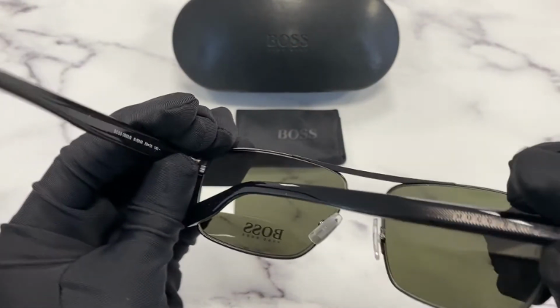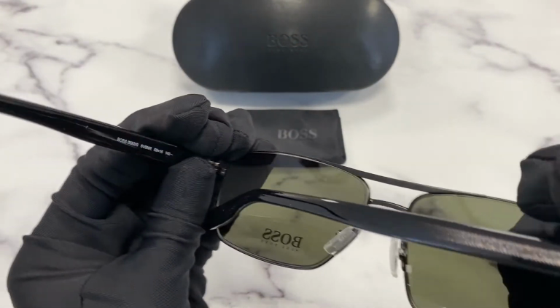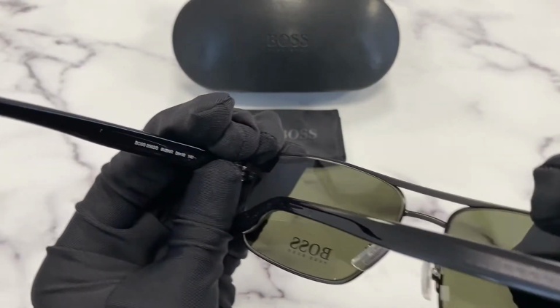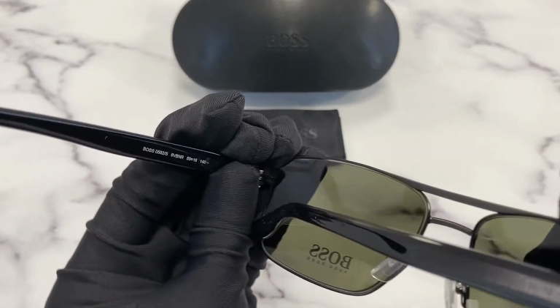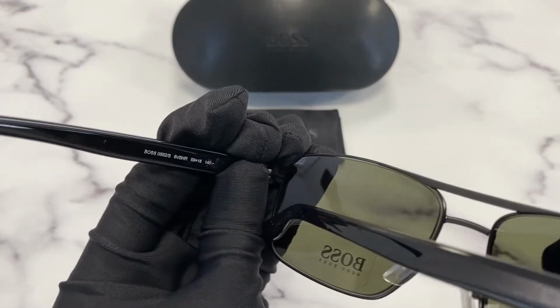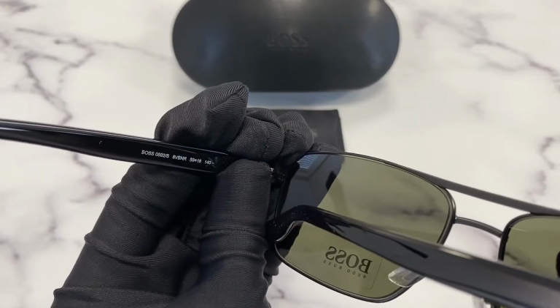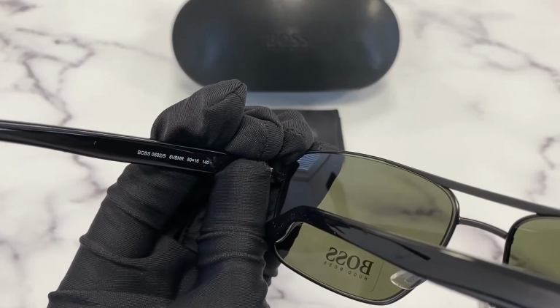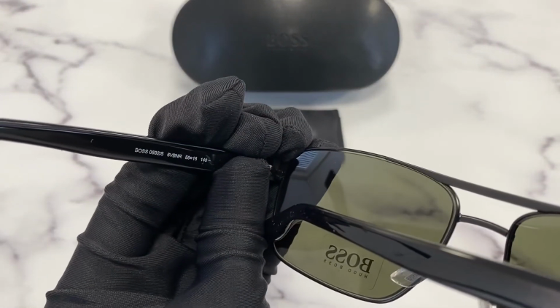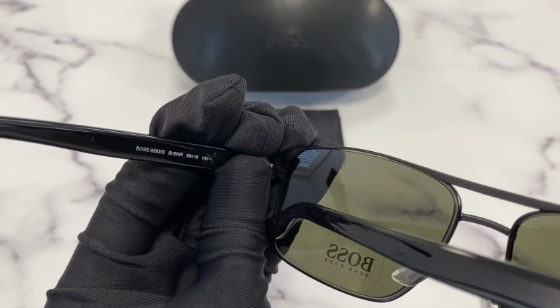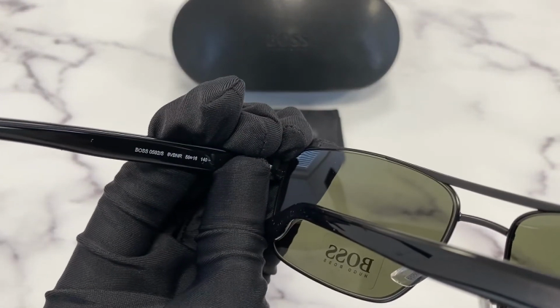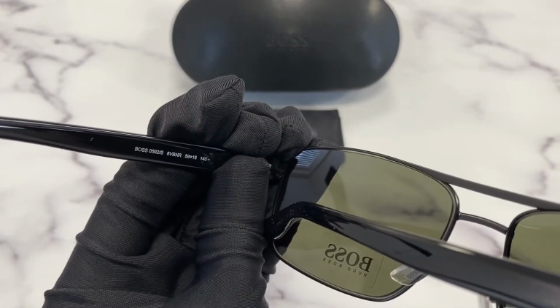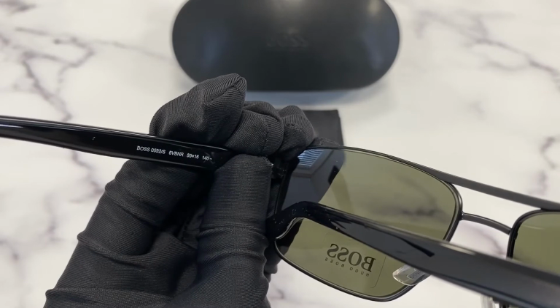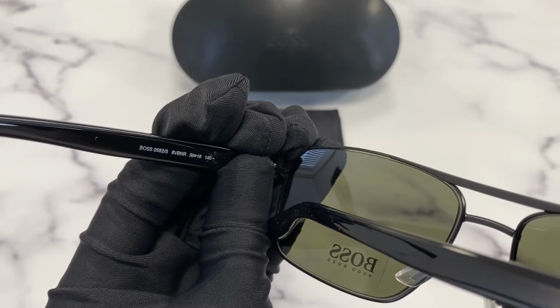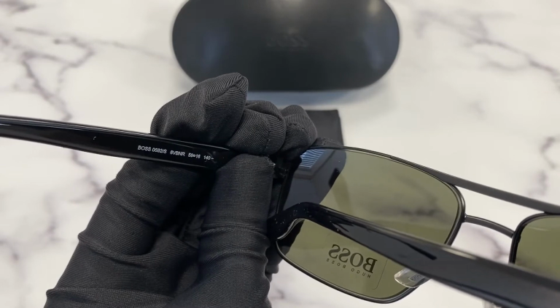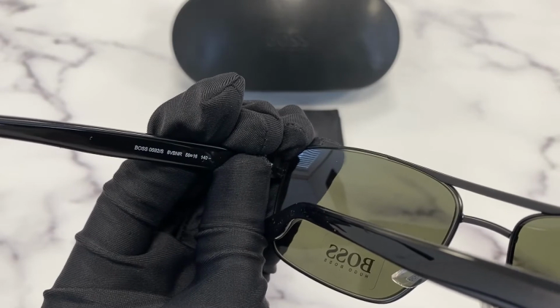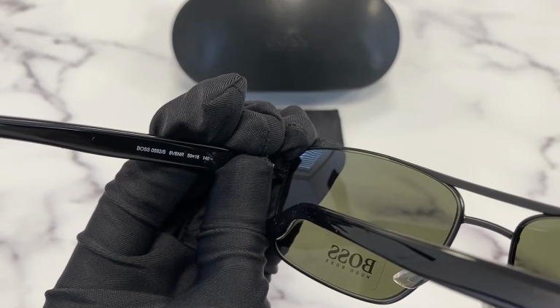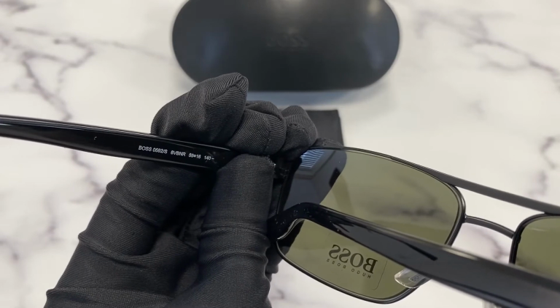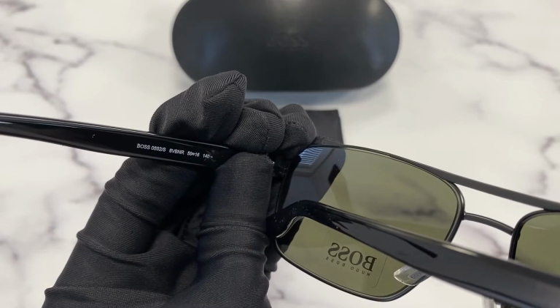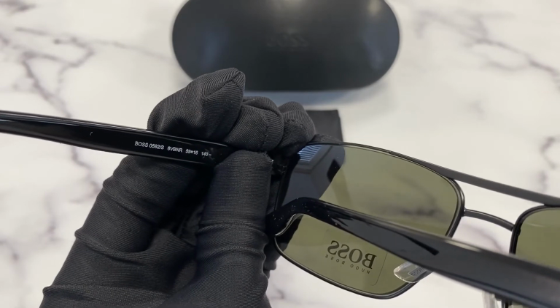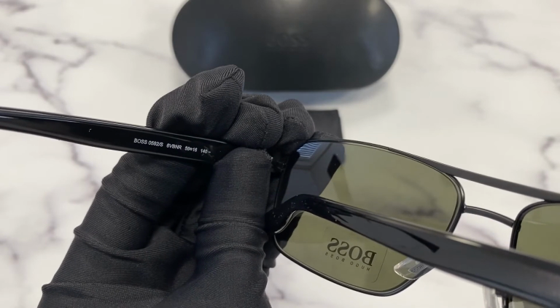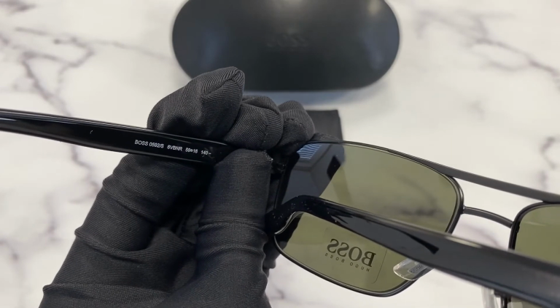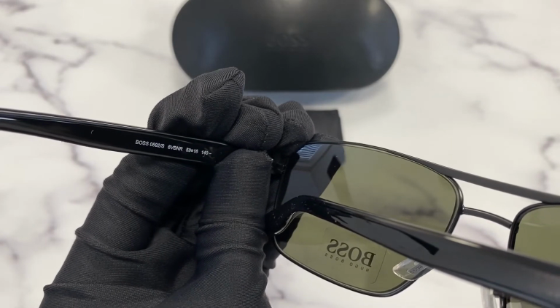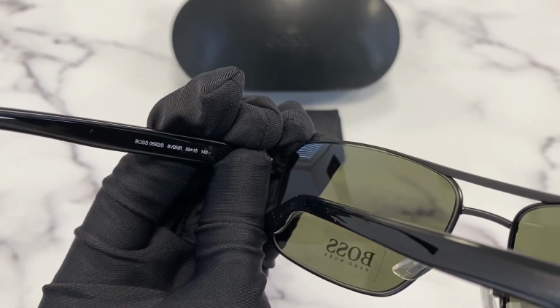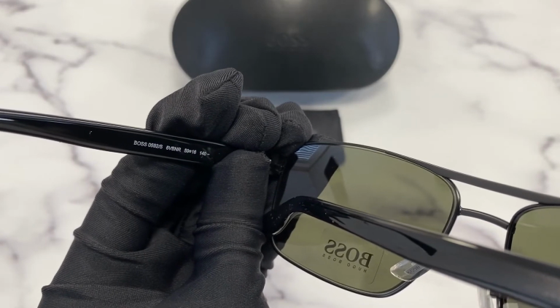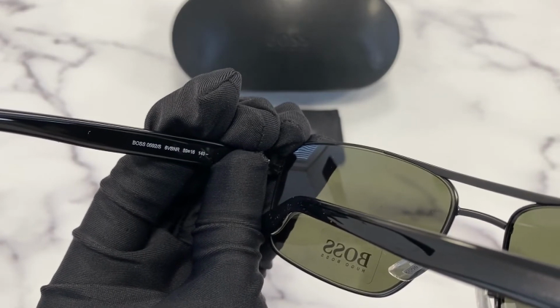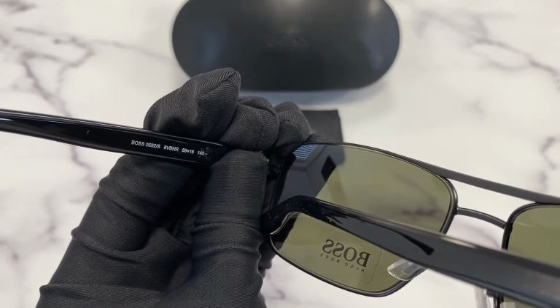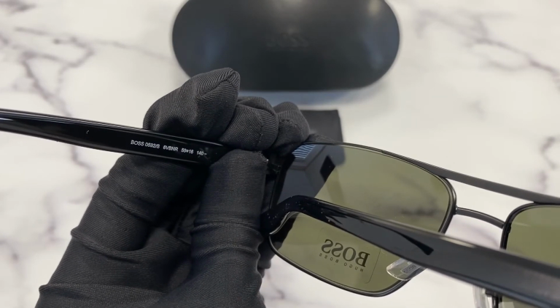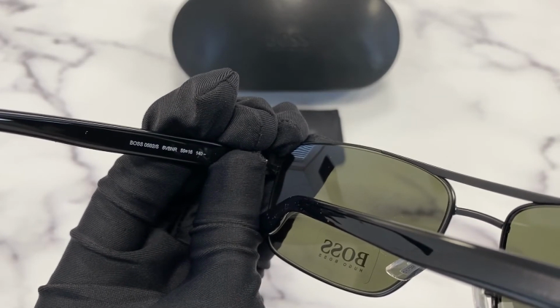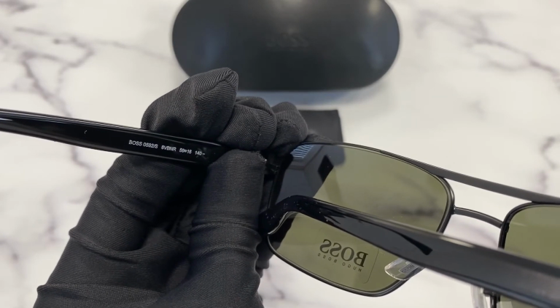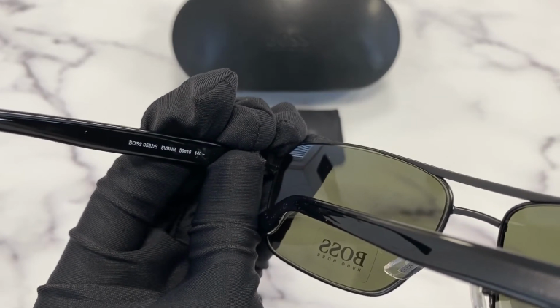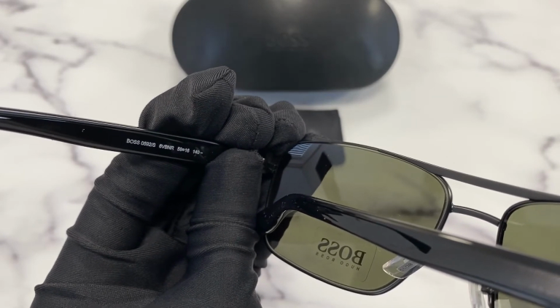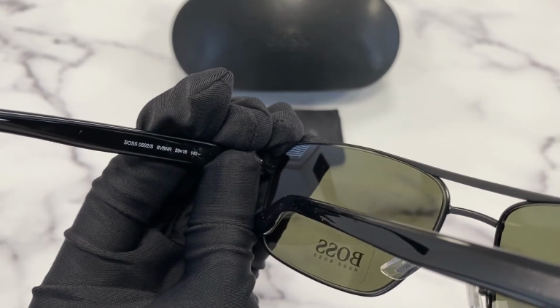It has a size of 59 for the lenses, 16 for the bridge and 140 for the temple.